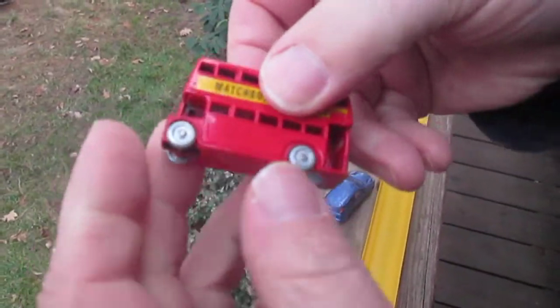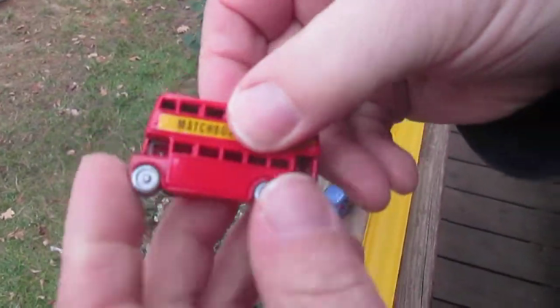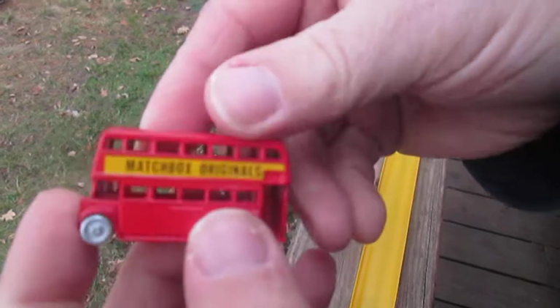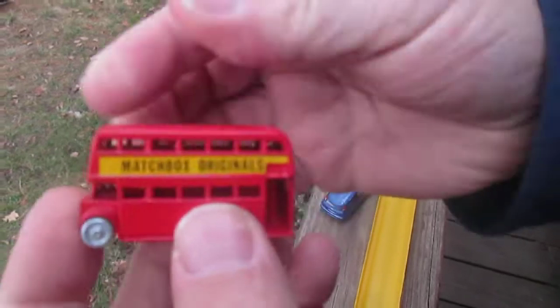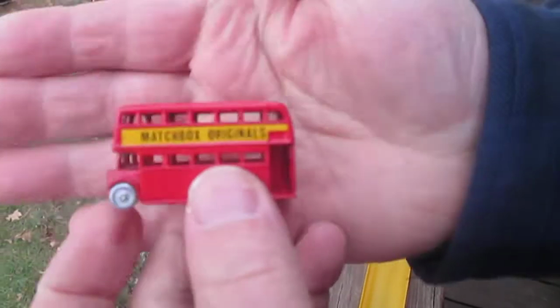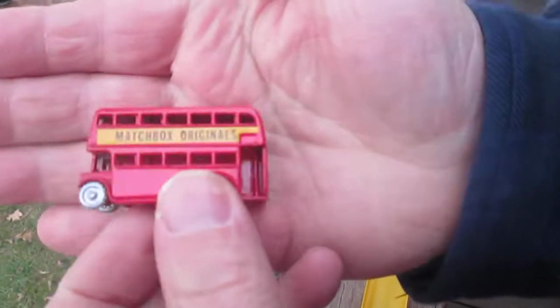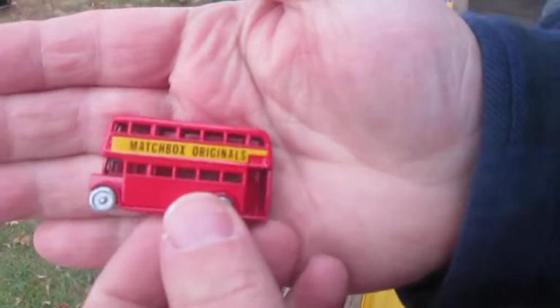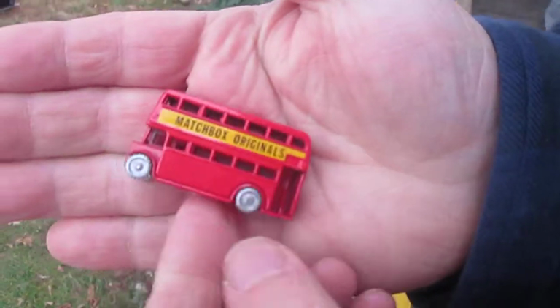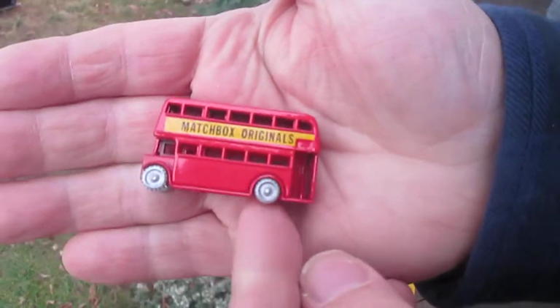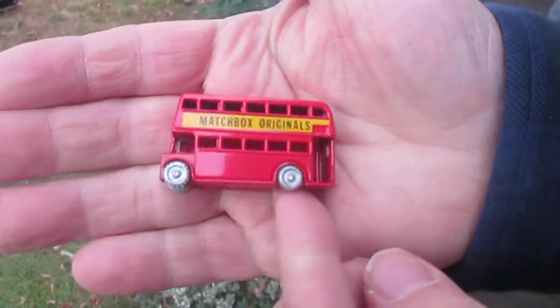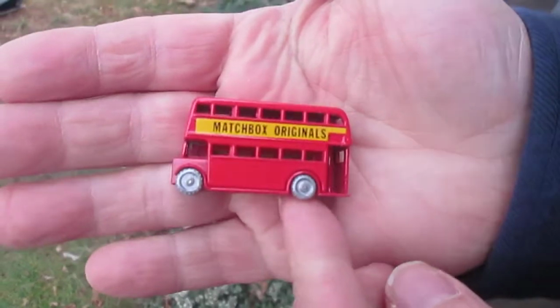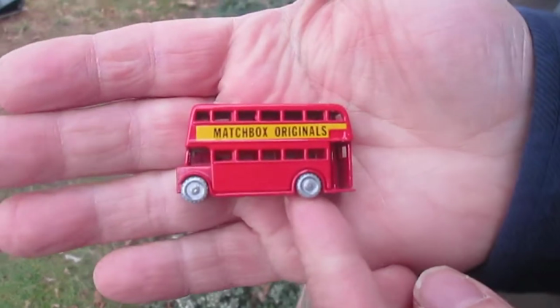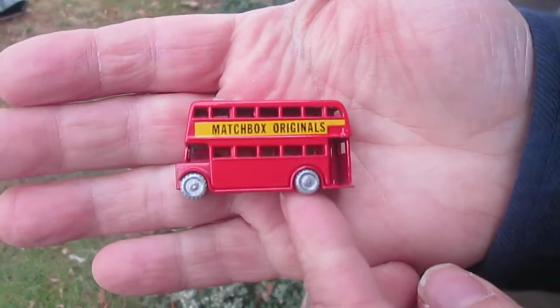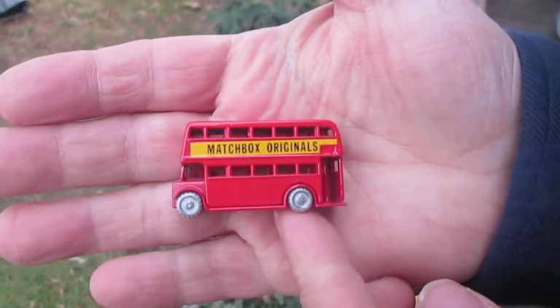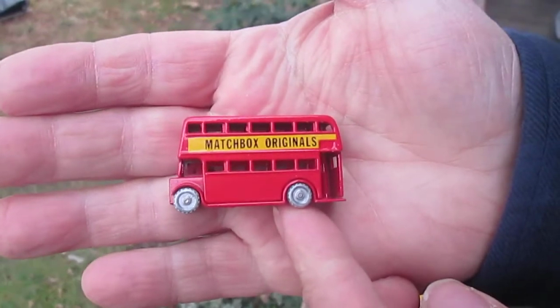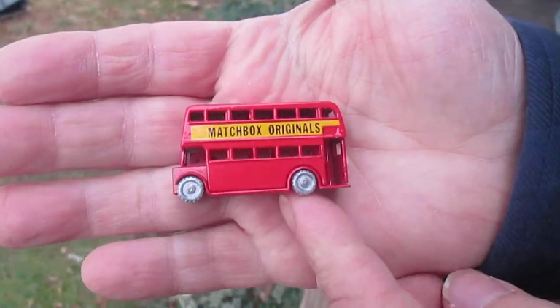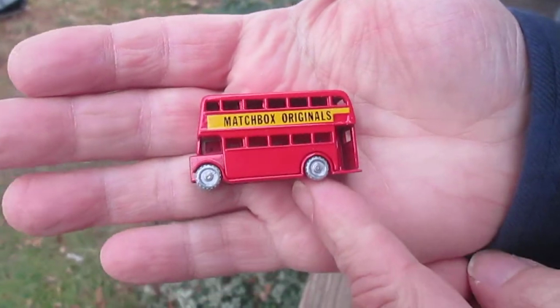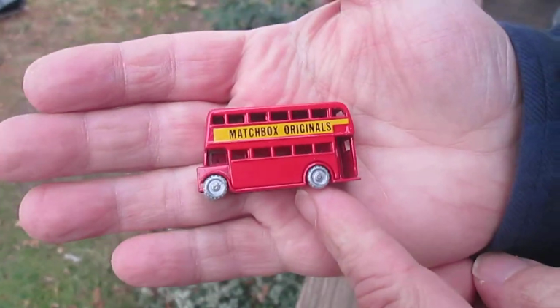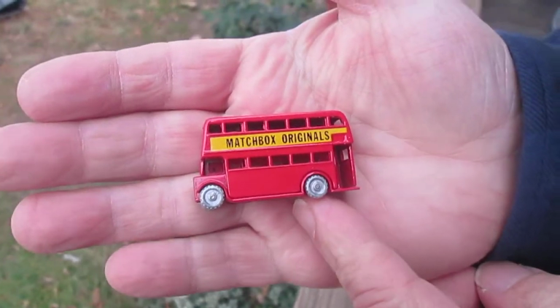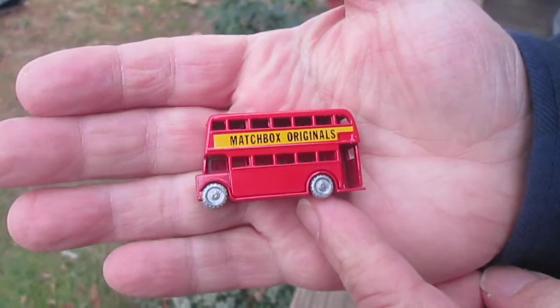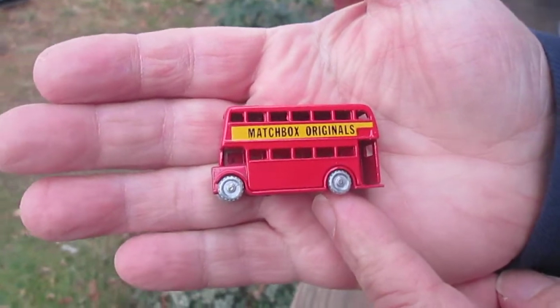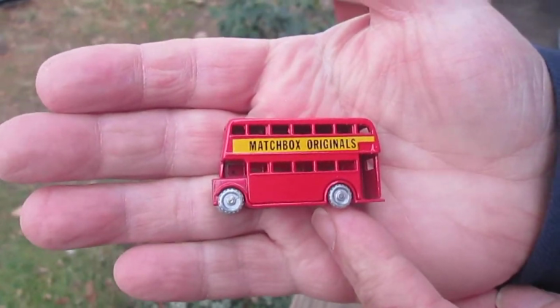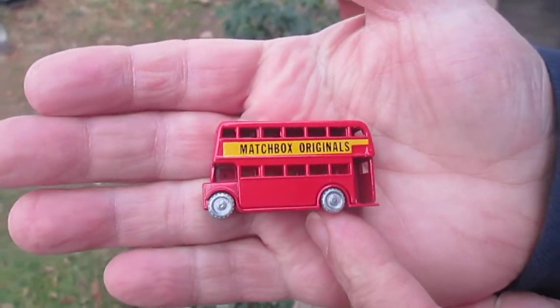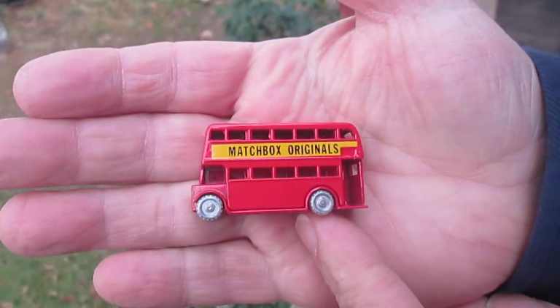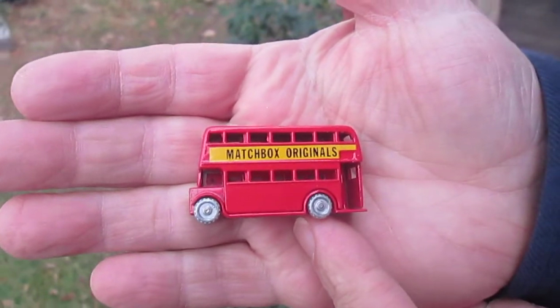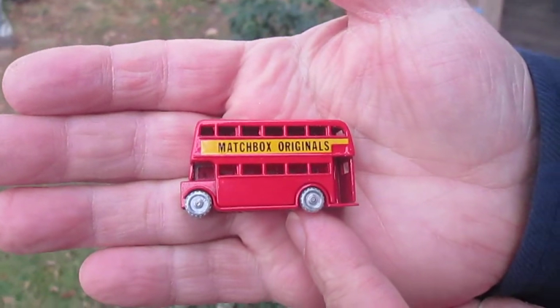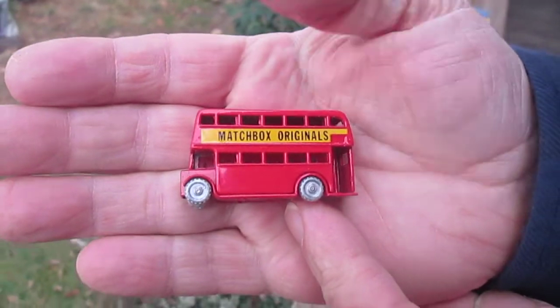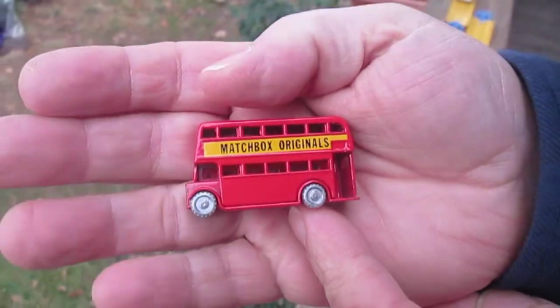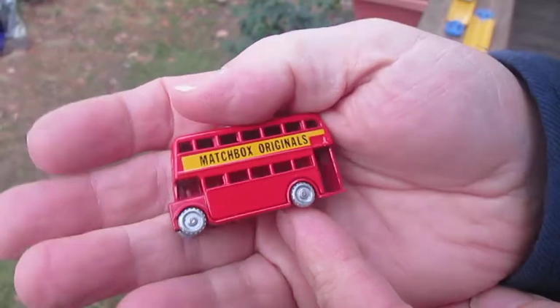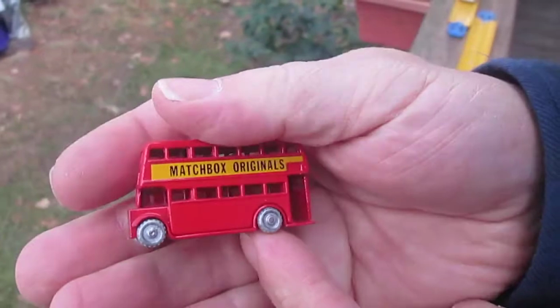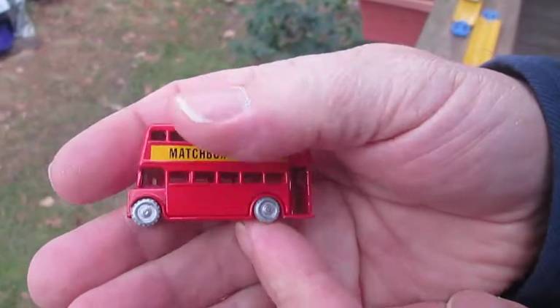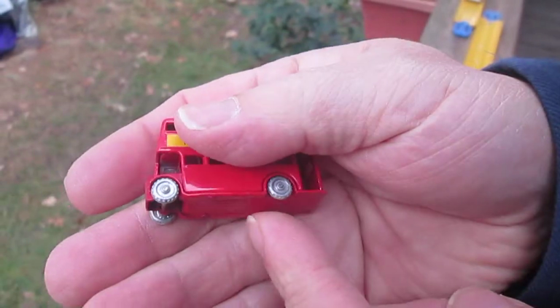See if we can get this to focus. How's that look, Samson? That looks really good. All right.